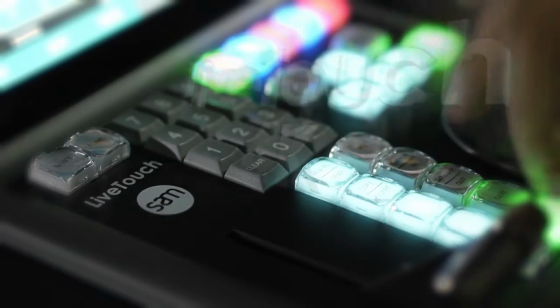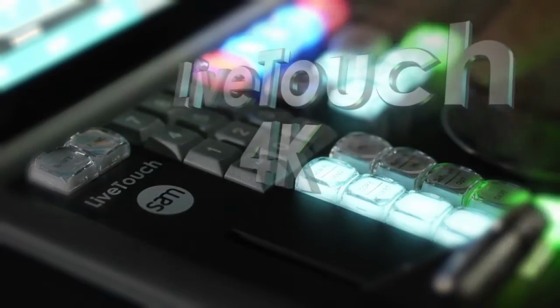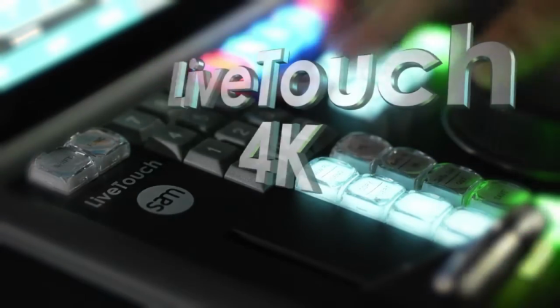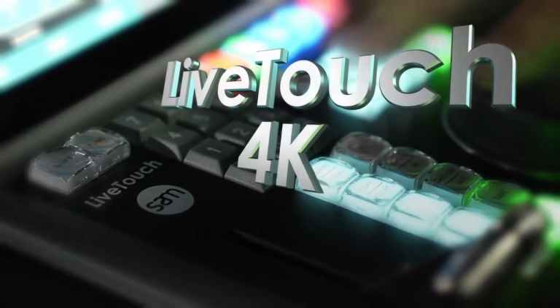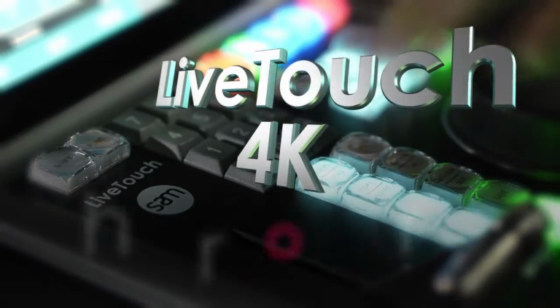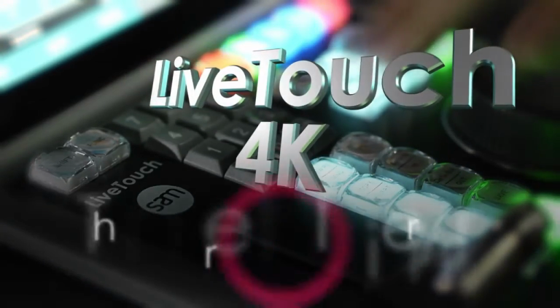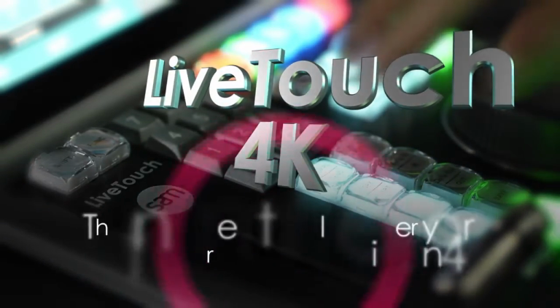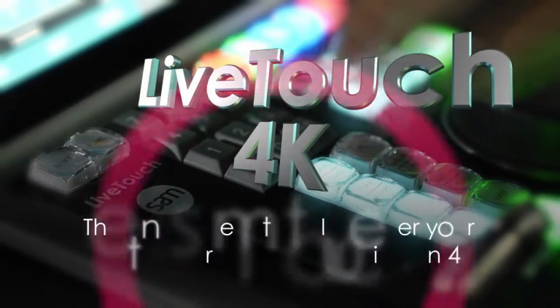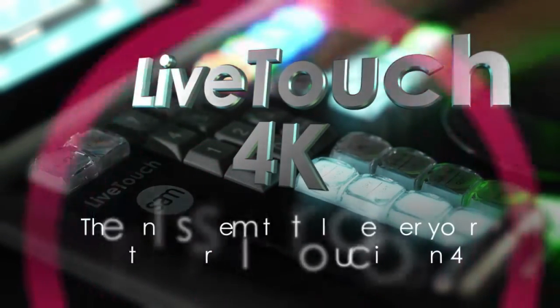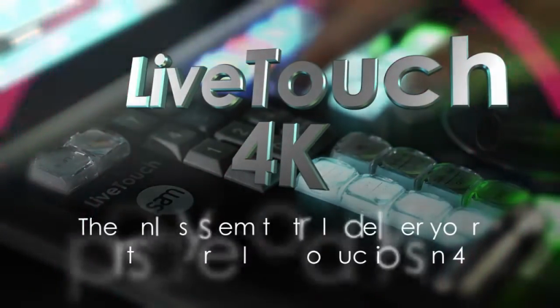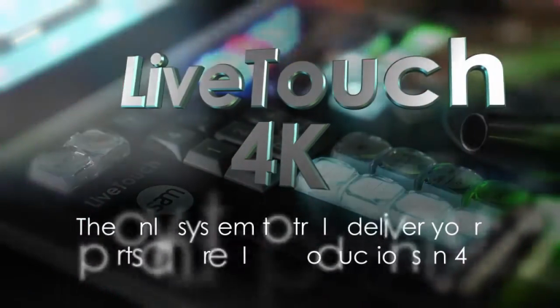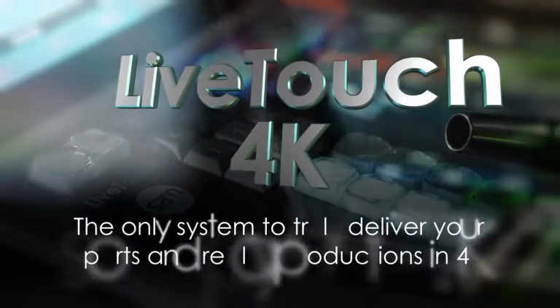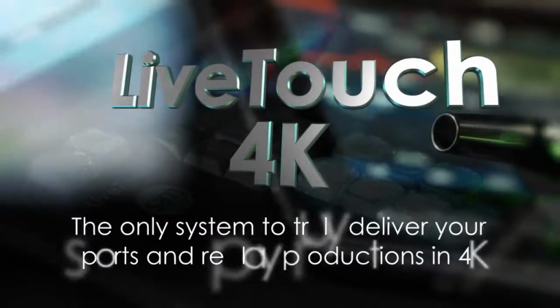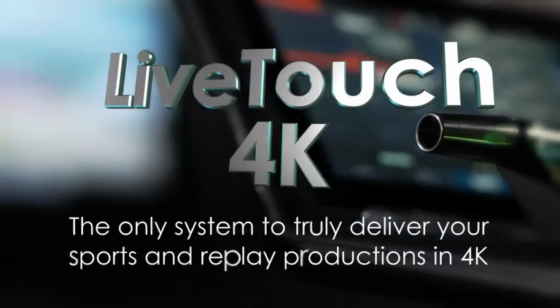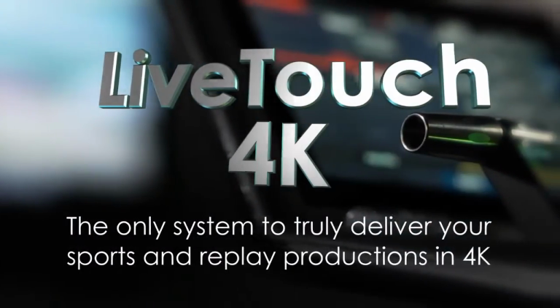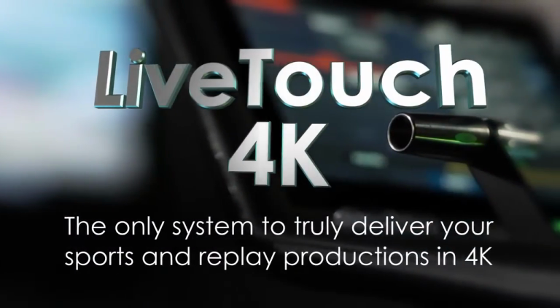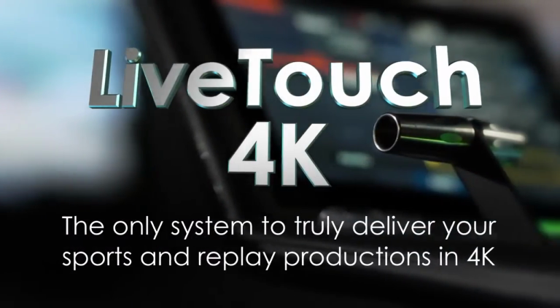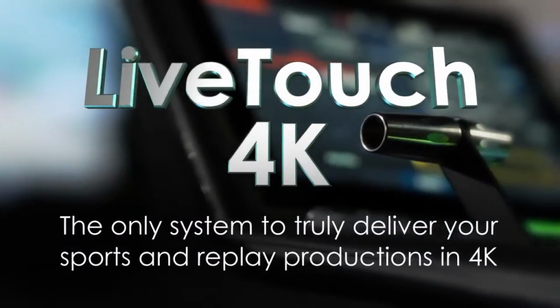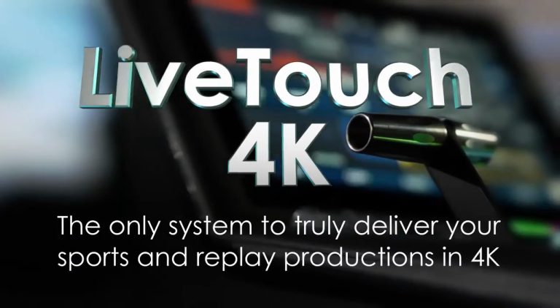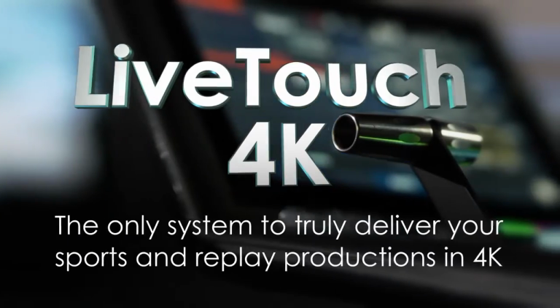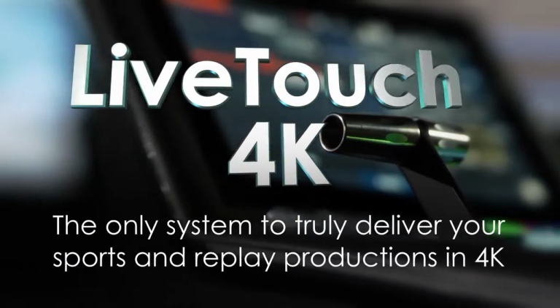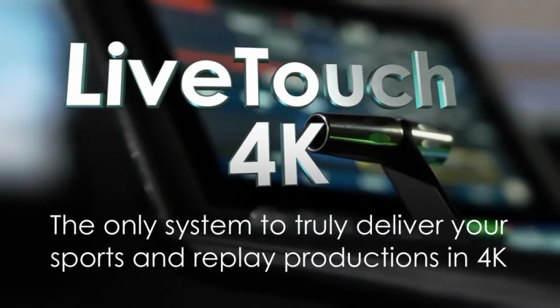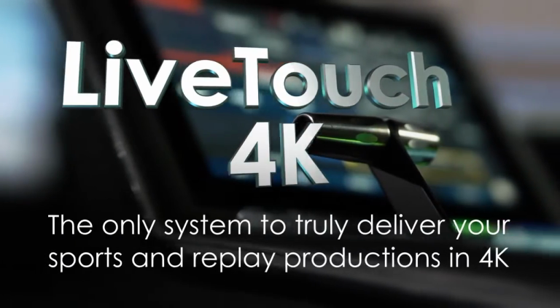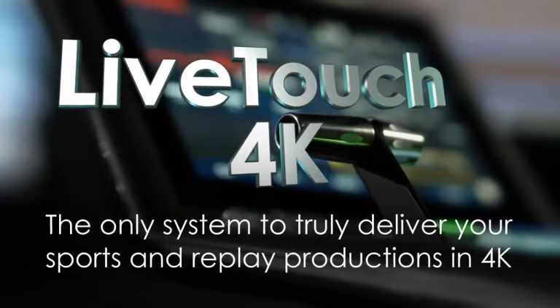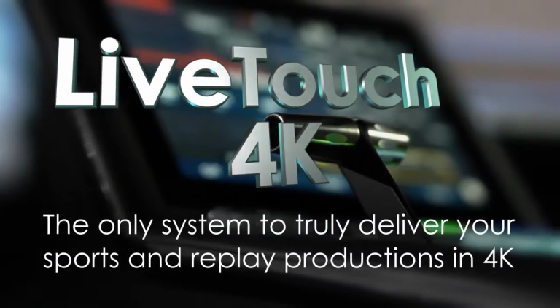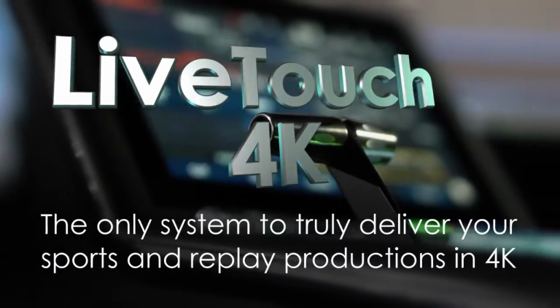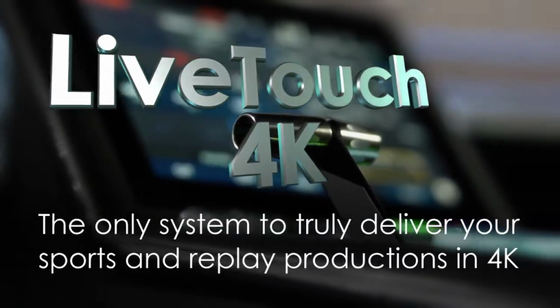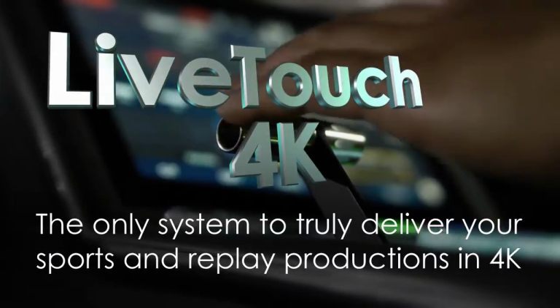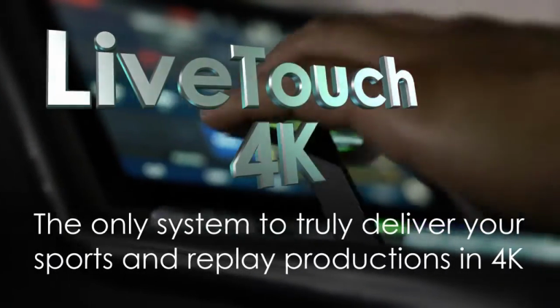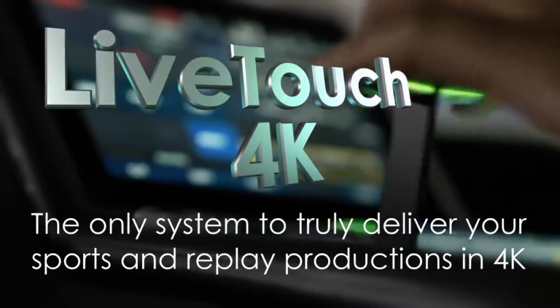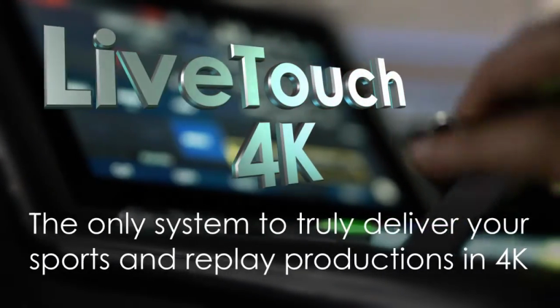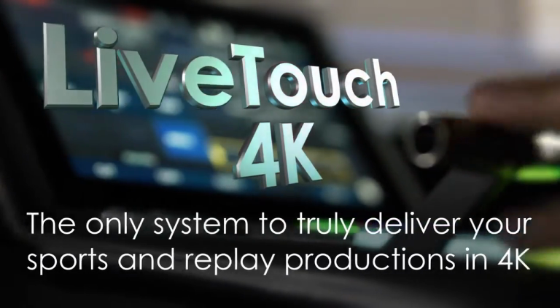LiveTouch 4K from SAM, the only system to truly deliver your sports and replay productions in 4K.